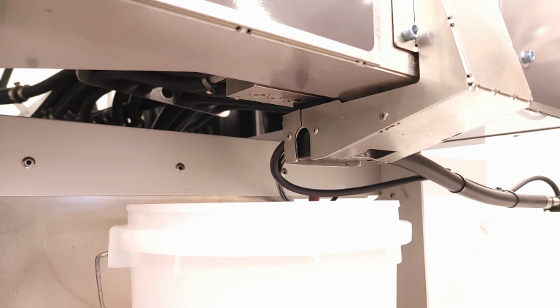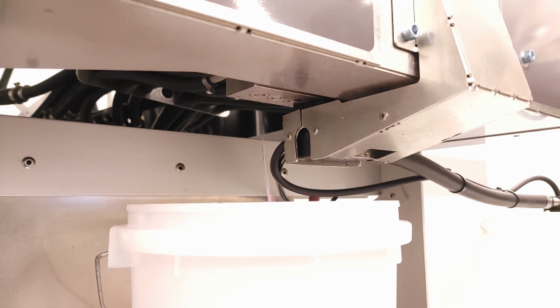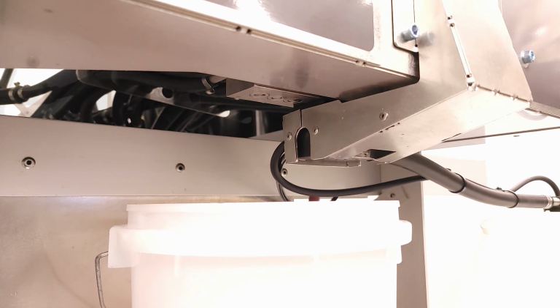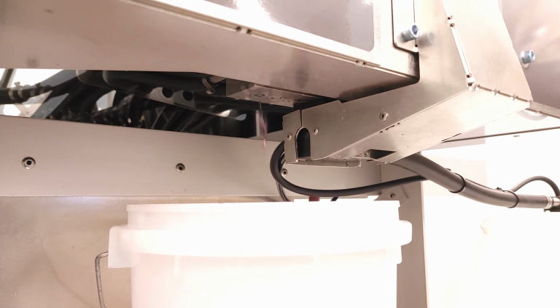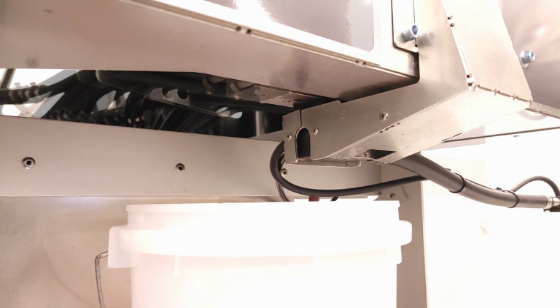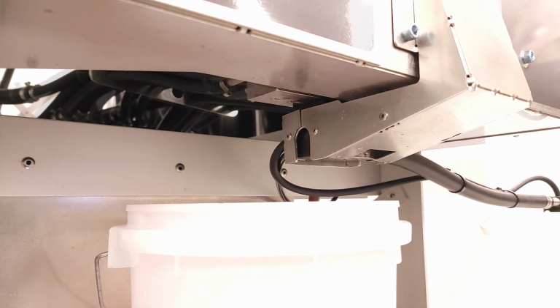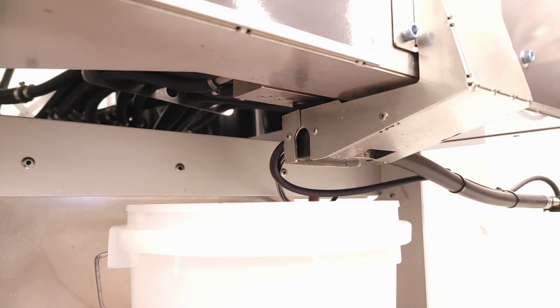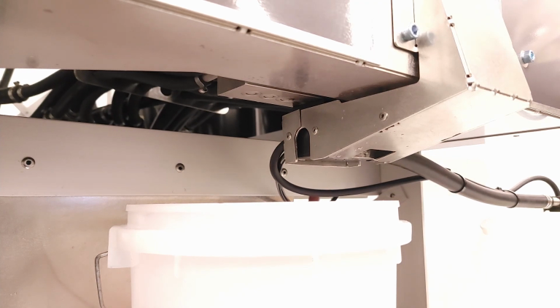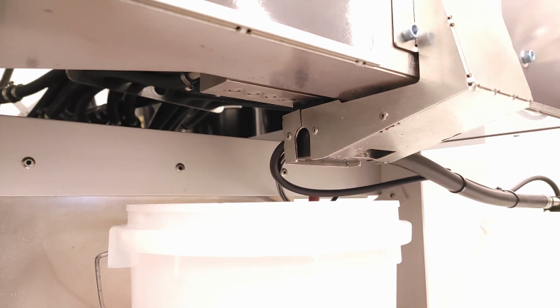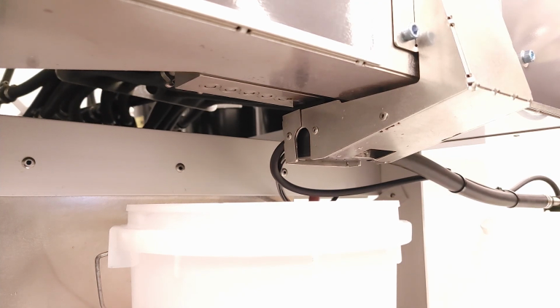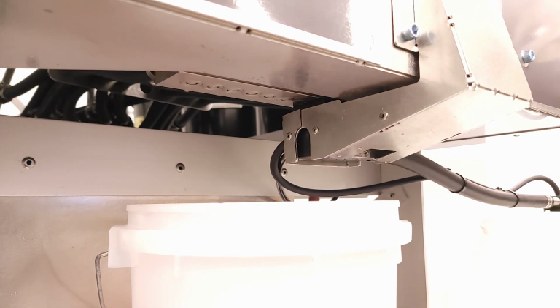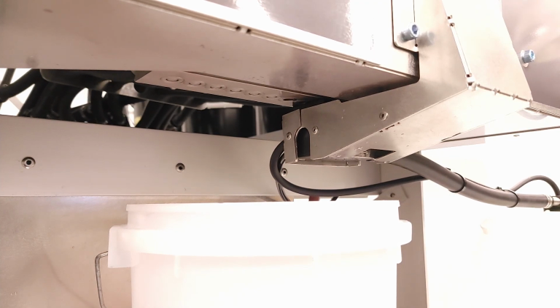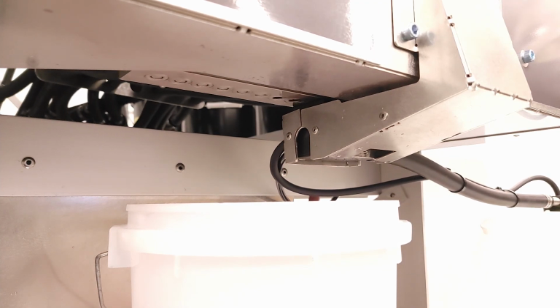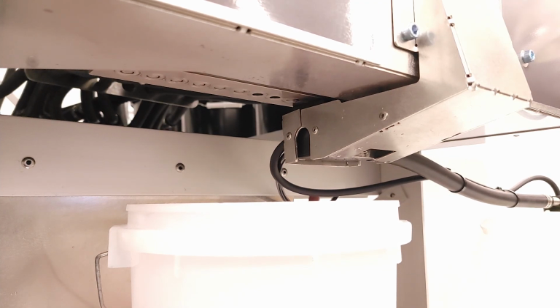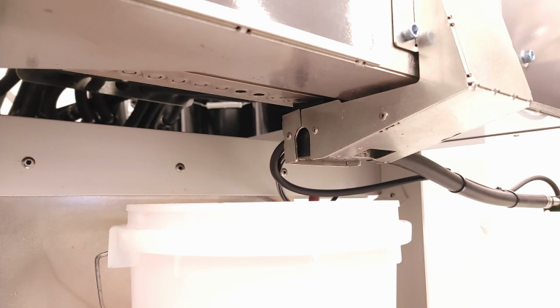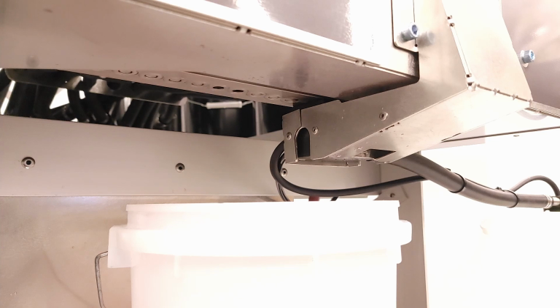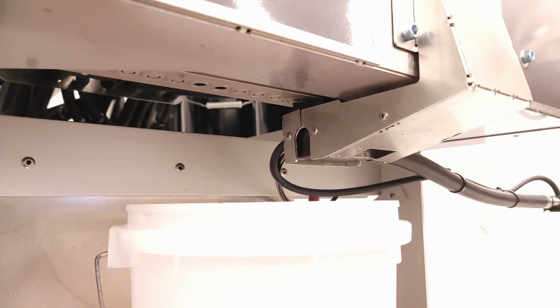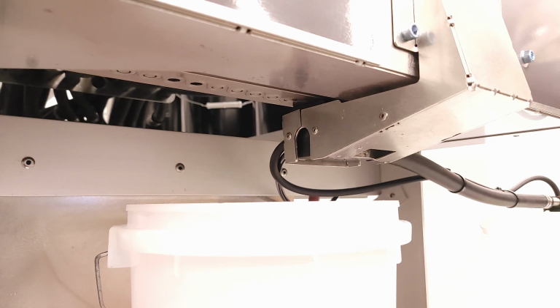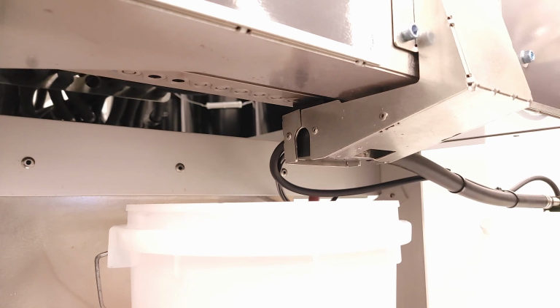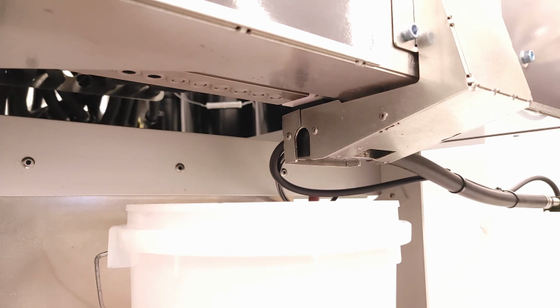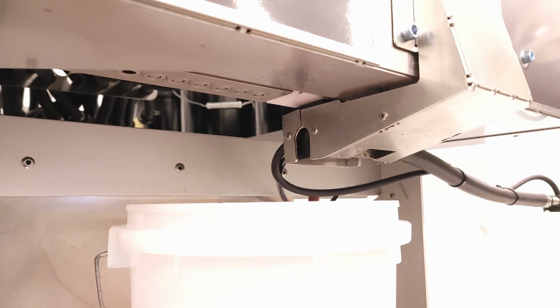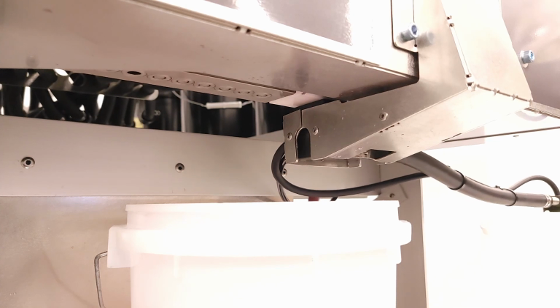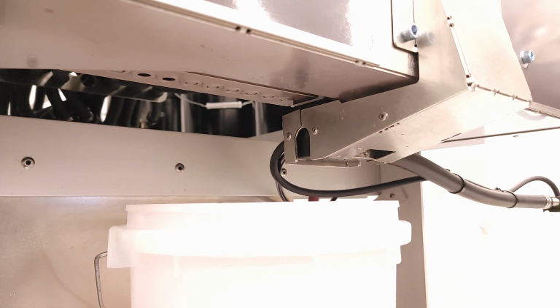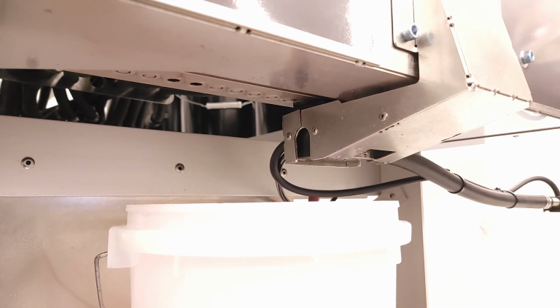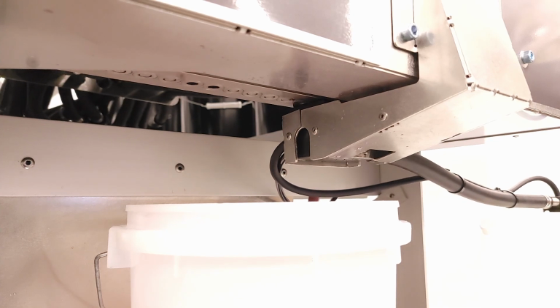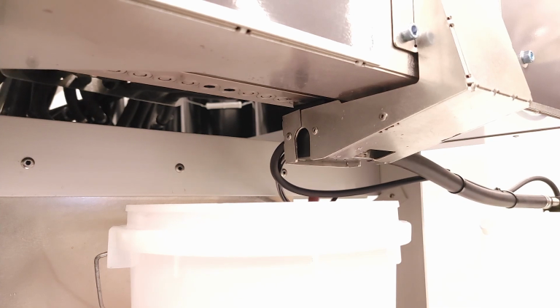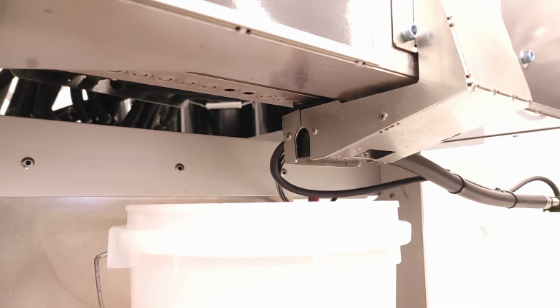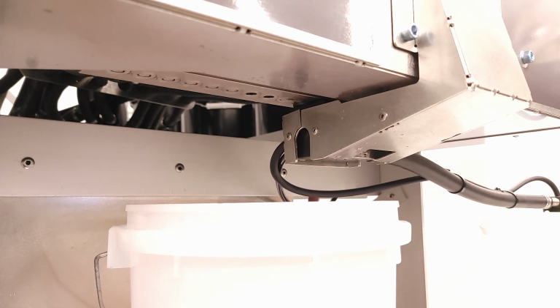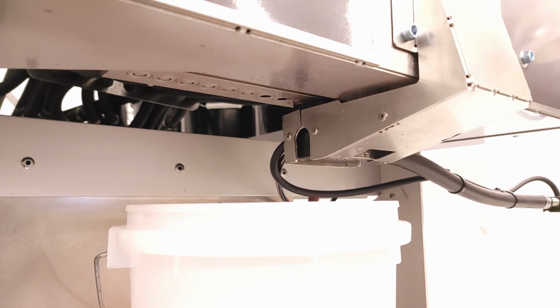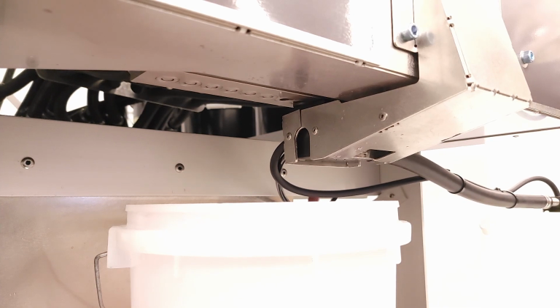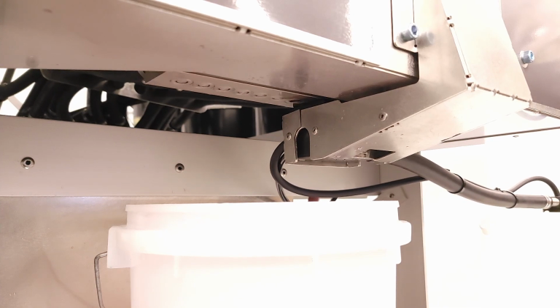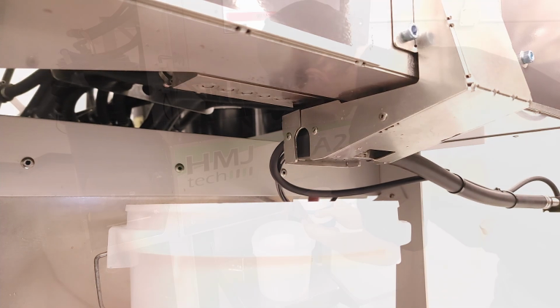The A200 includes HMJ Tech's patented valve cleaning system, which leaves the valves clean and dry after every dispense.